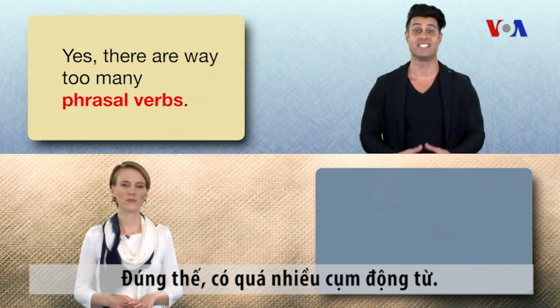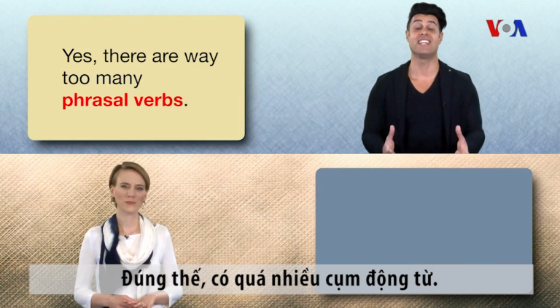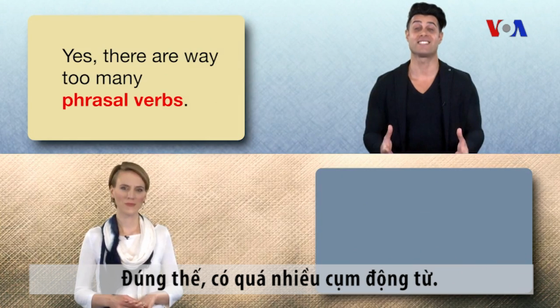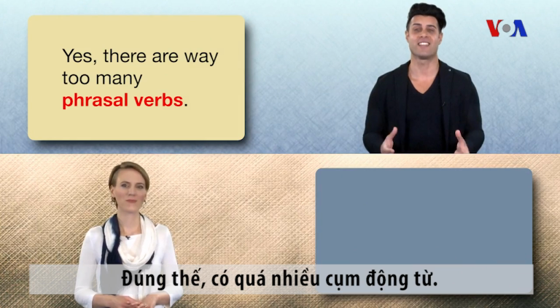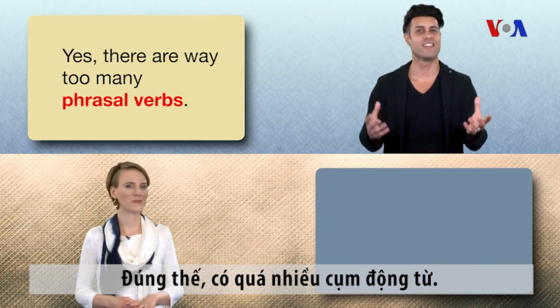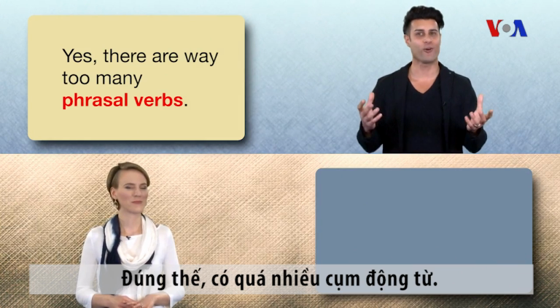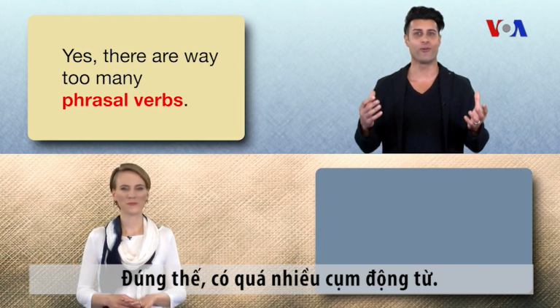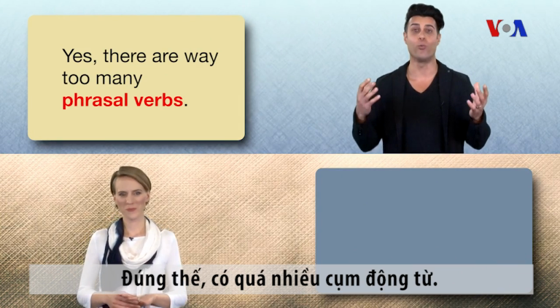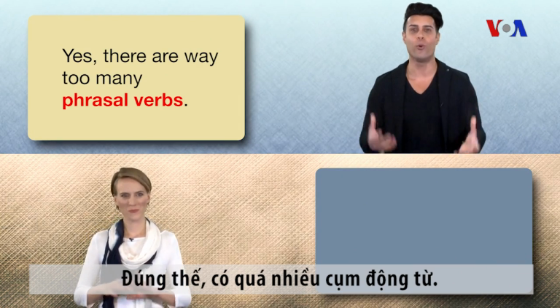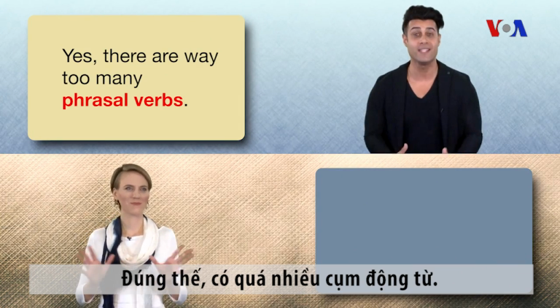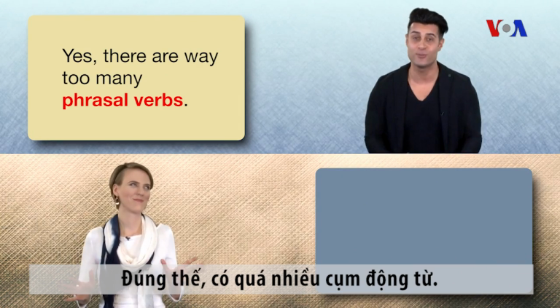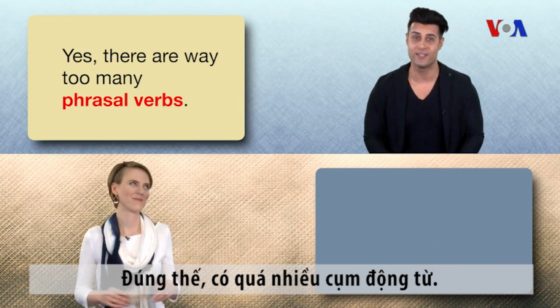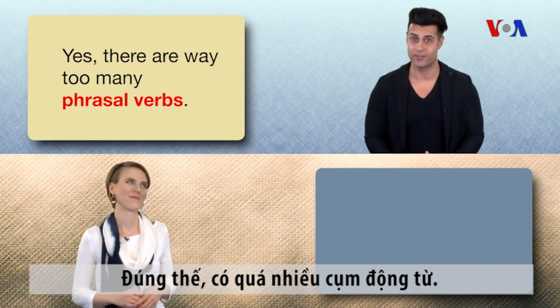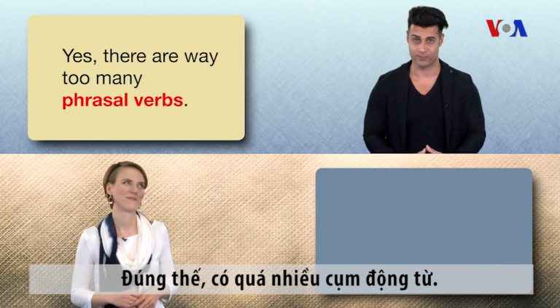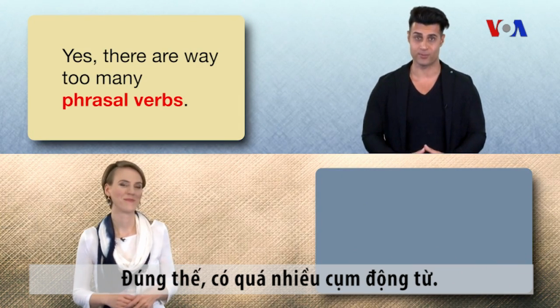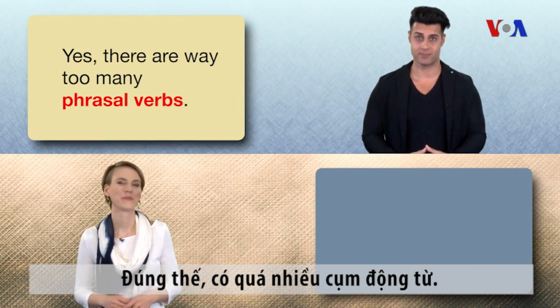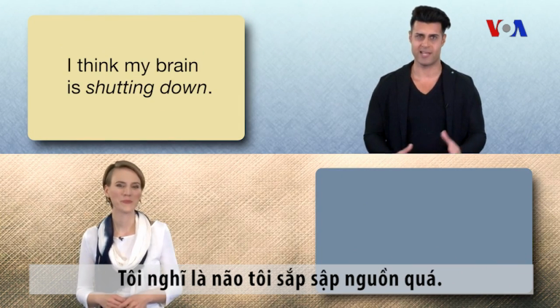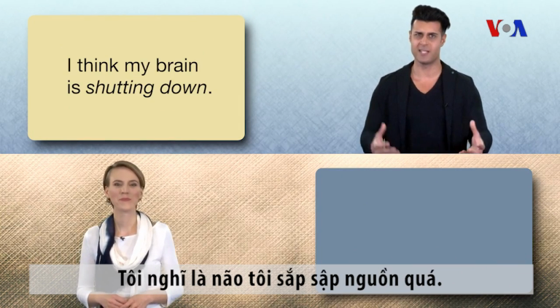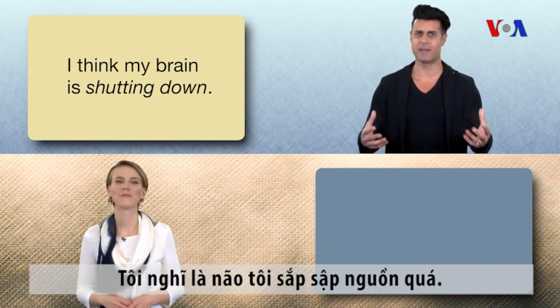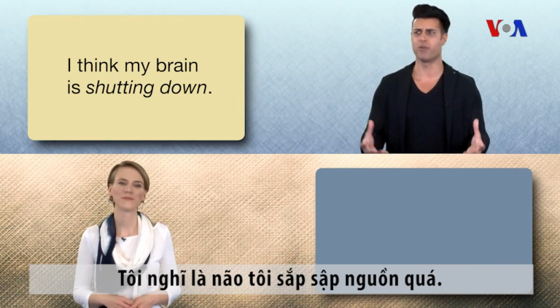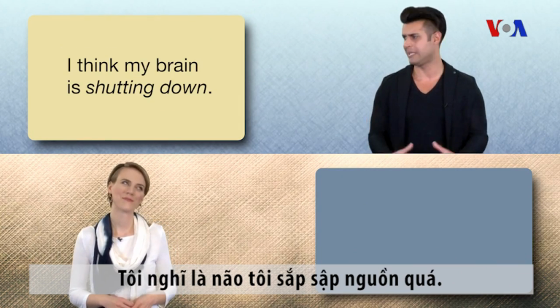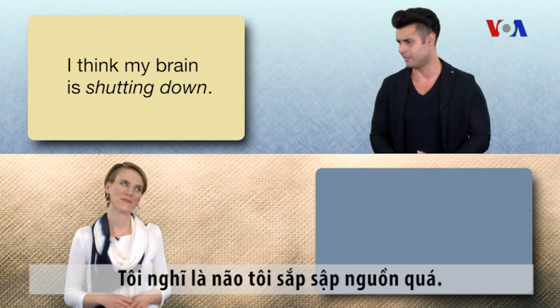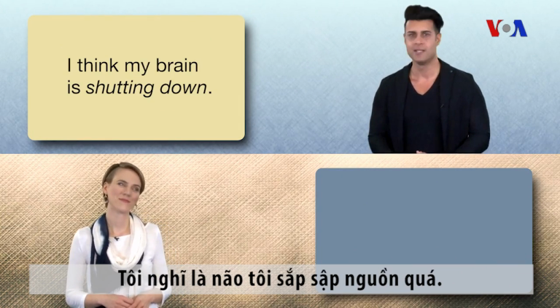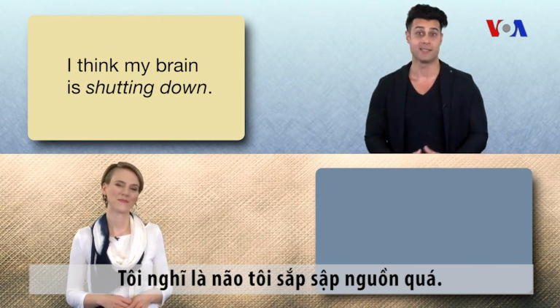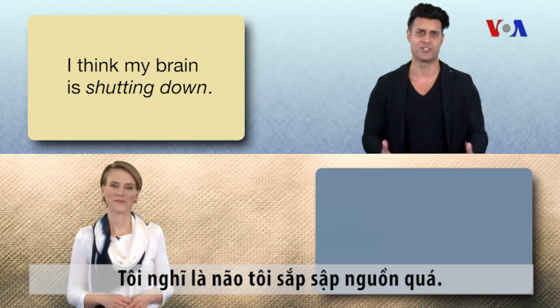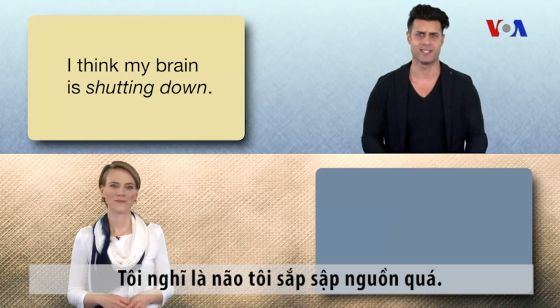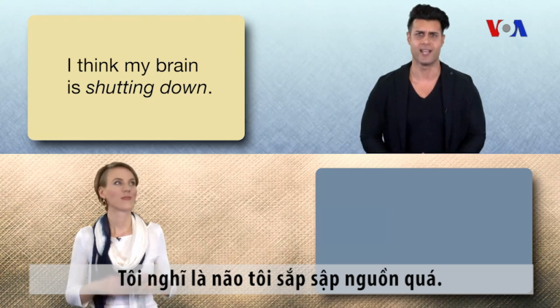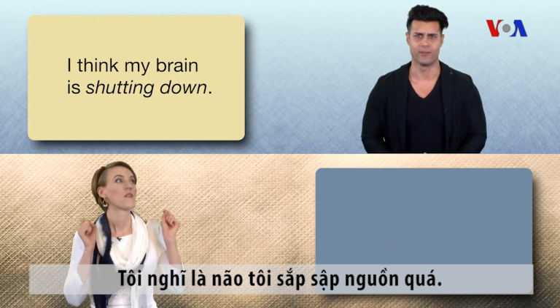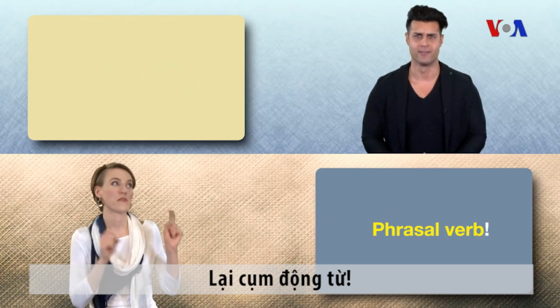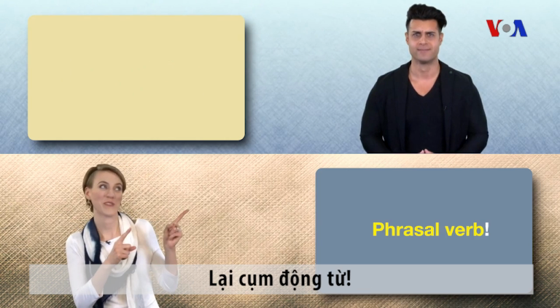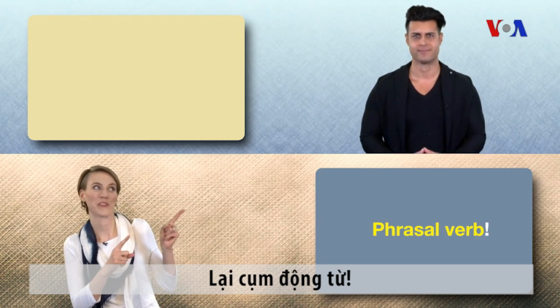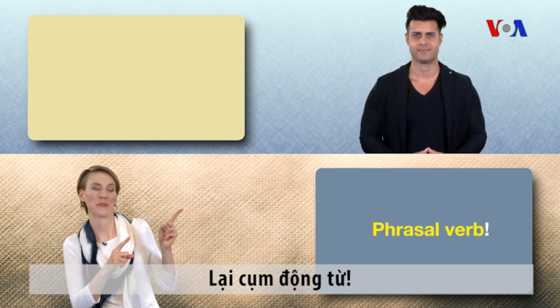Yes, there are way too many phrasal verbs. I think my brain is shutting down. Phrasal verb!